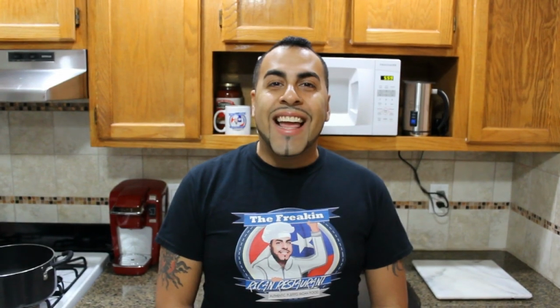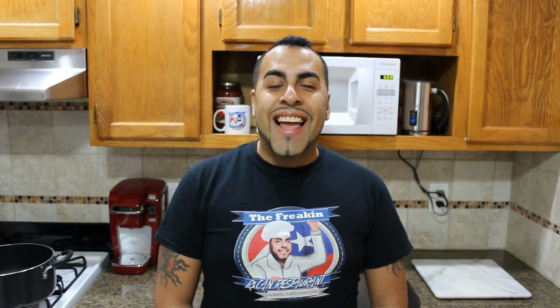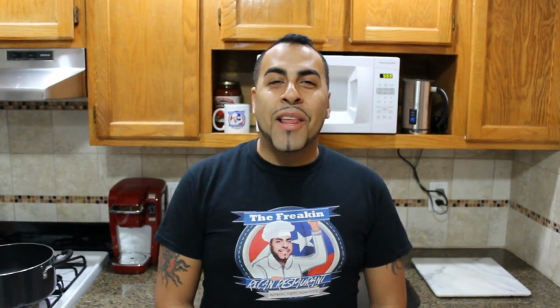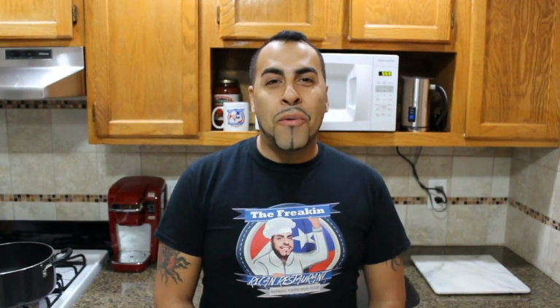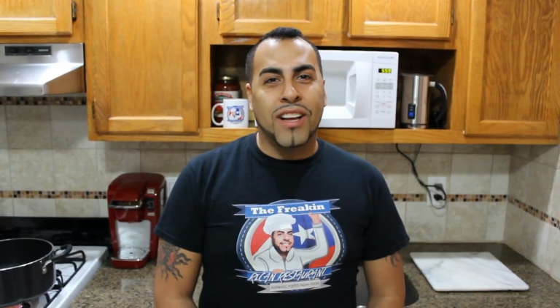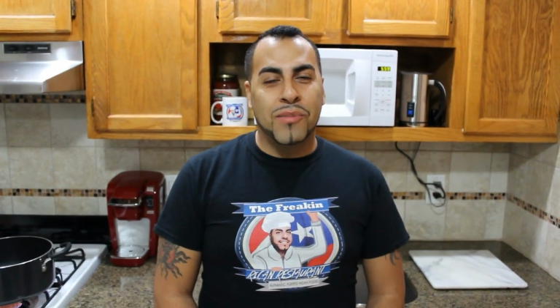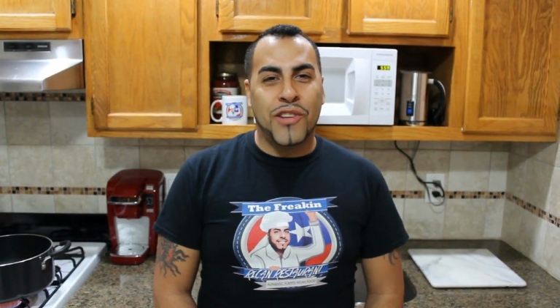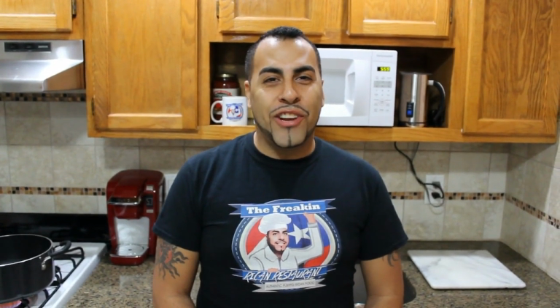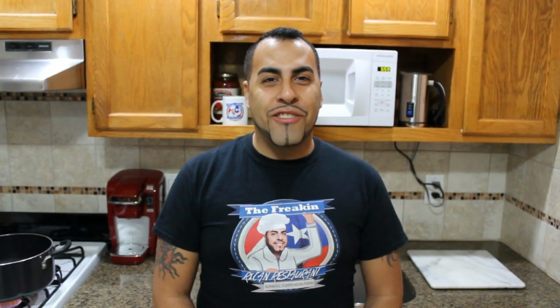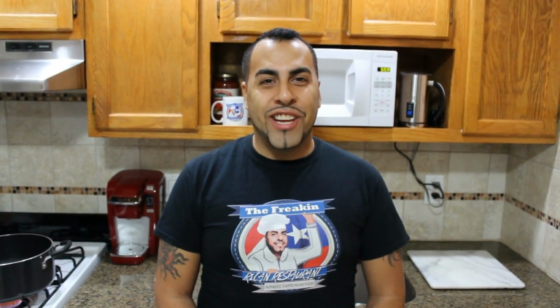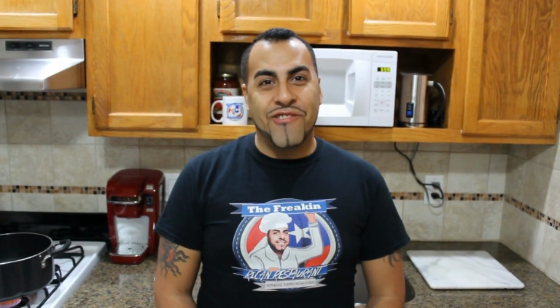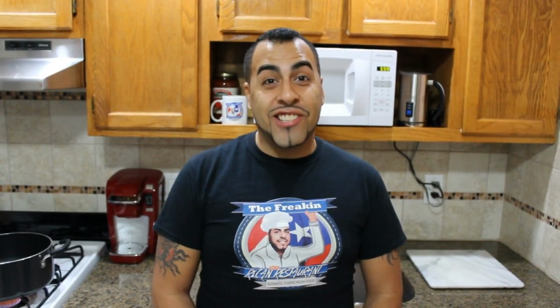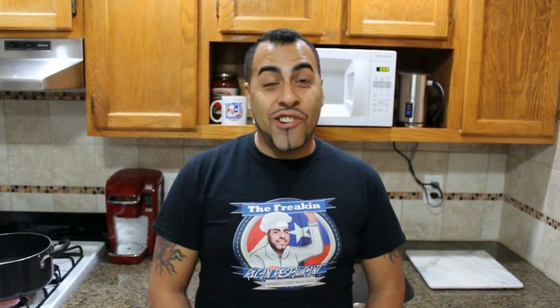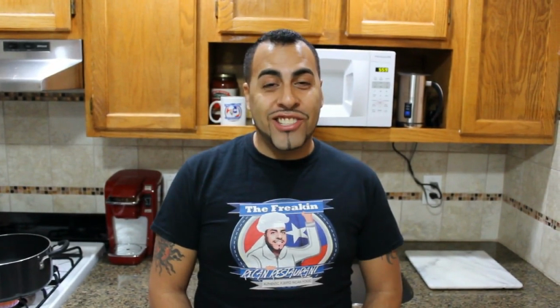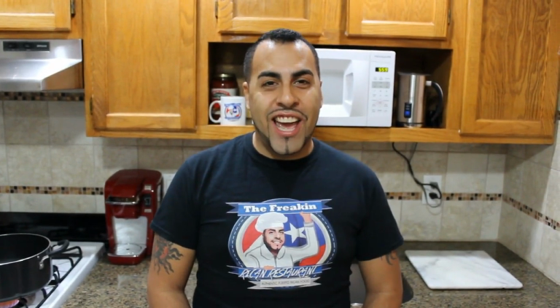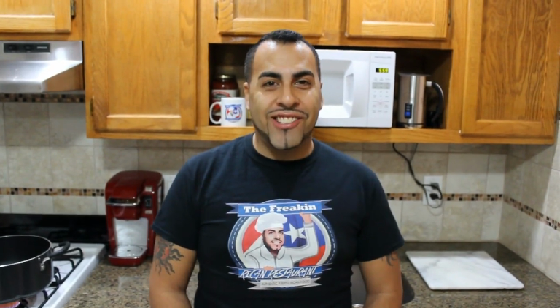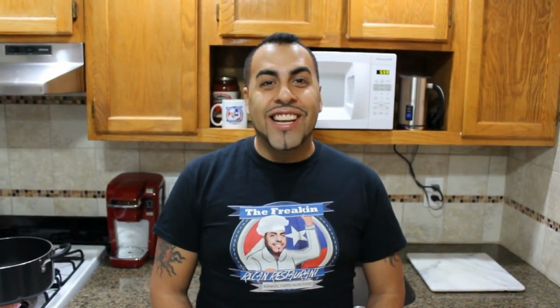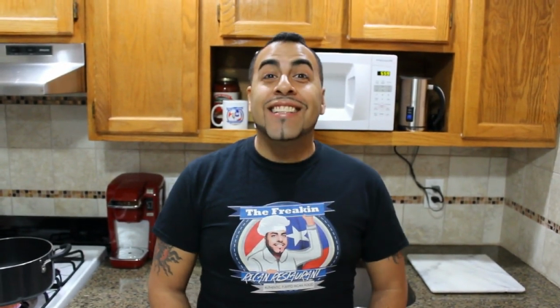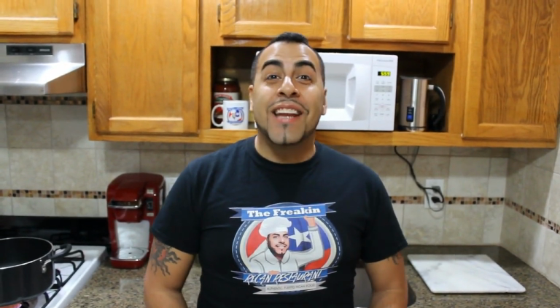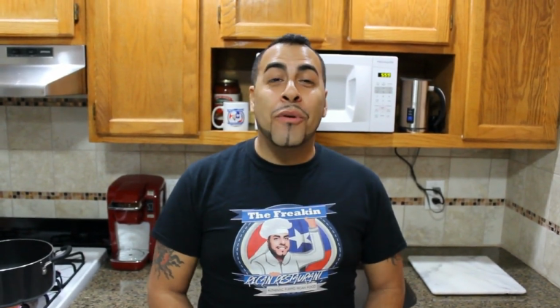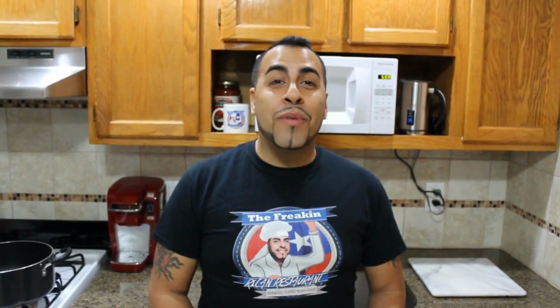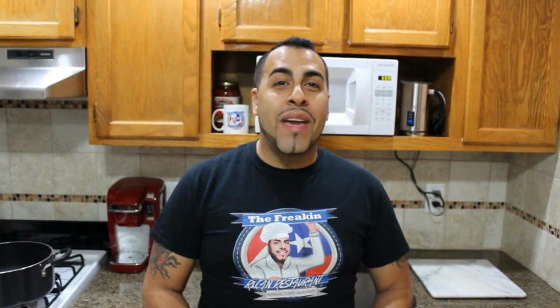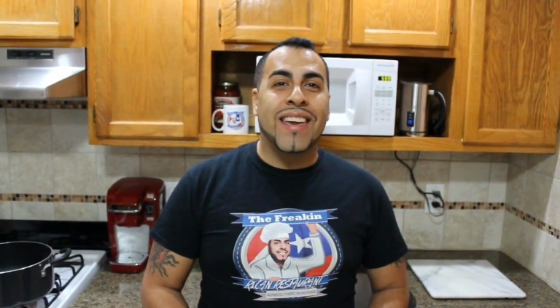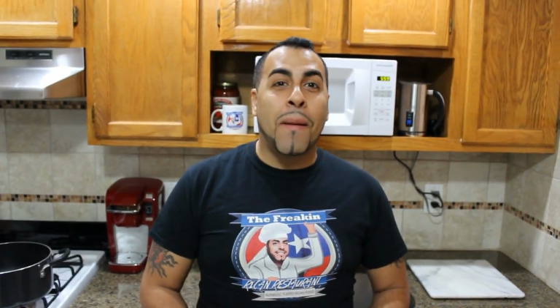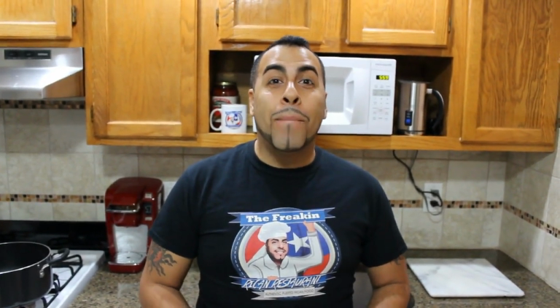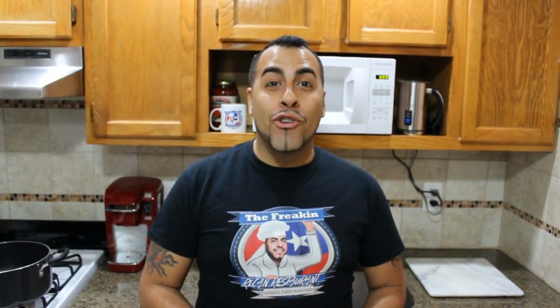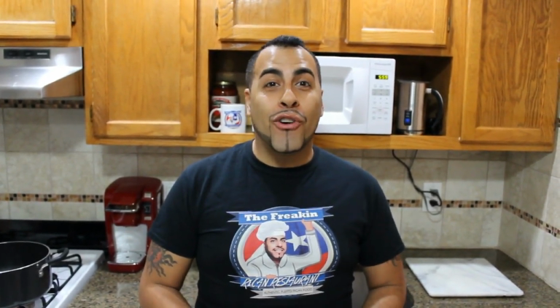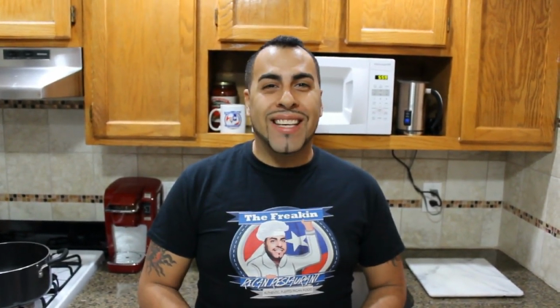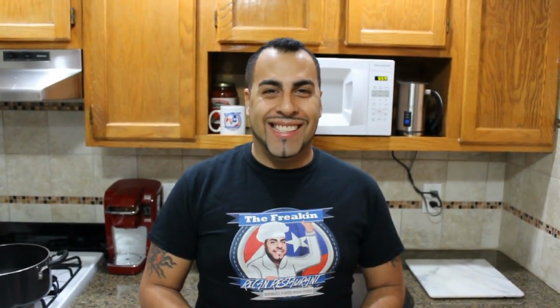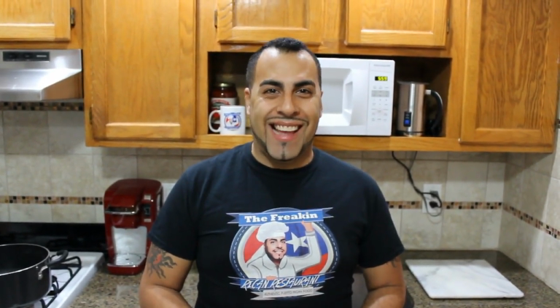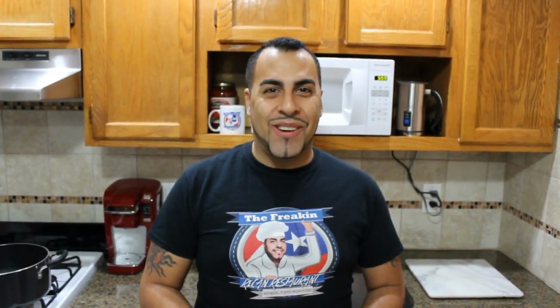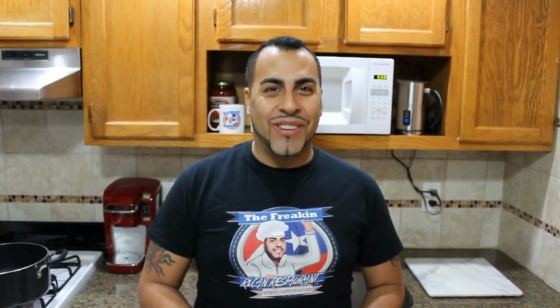Hello and welcome to the Freakin' Rican restaurant channel. Today we'll be making pollo guisado.